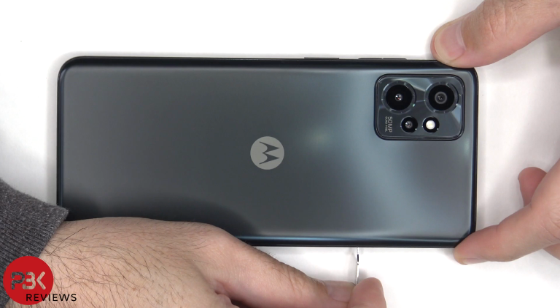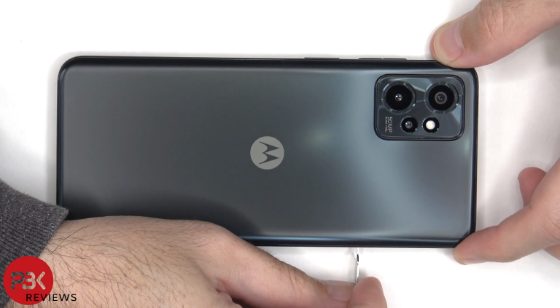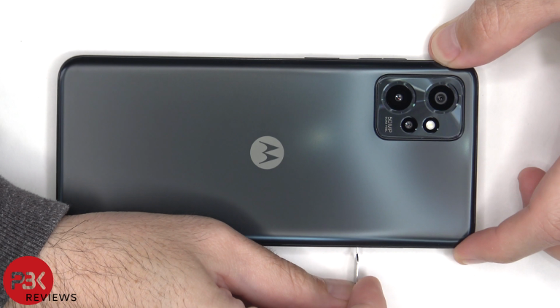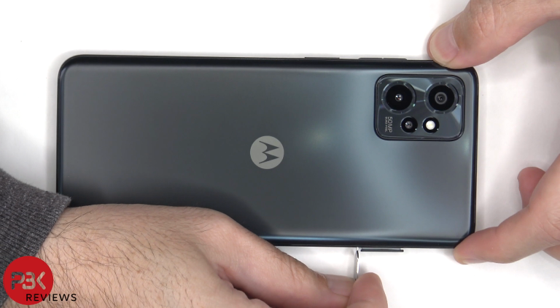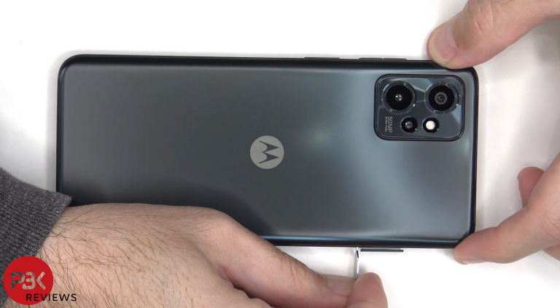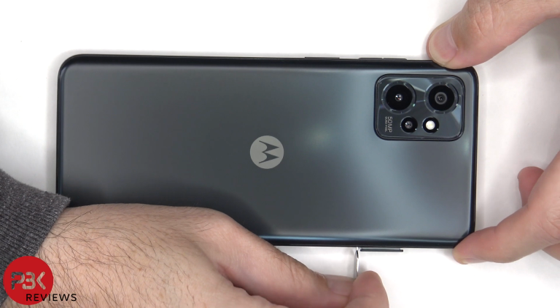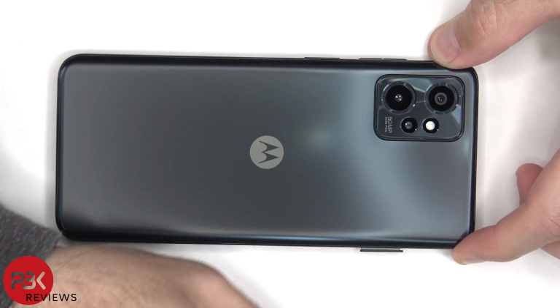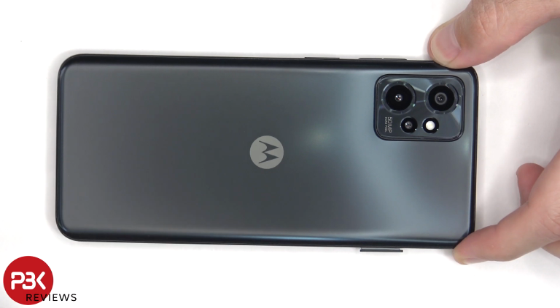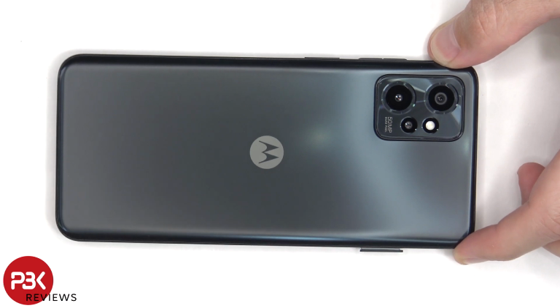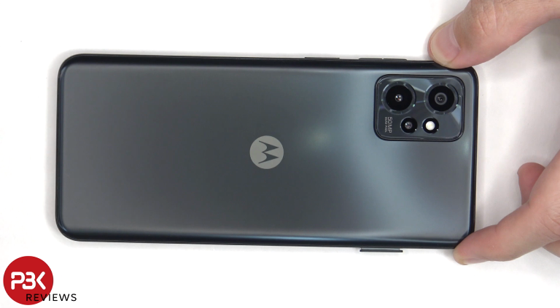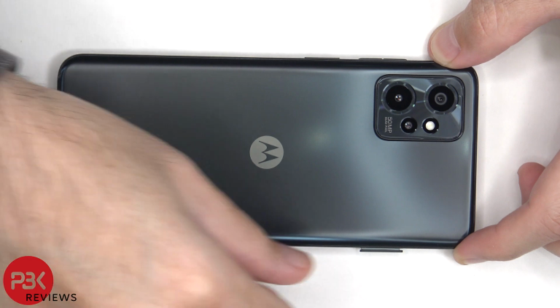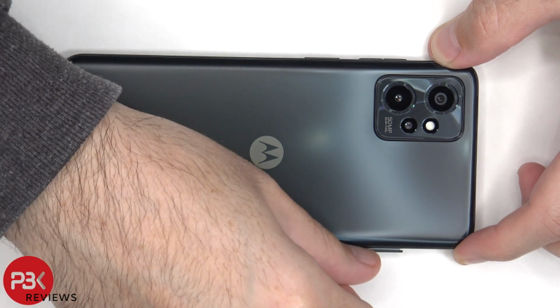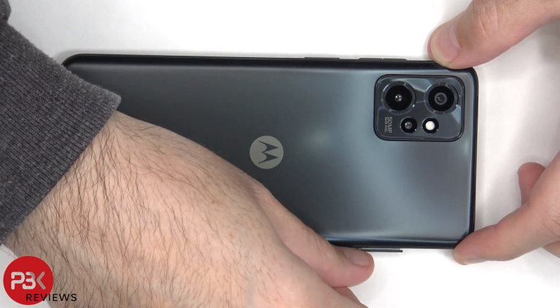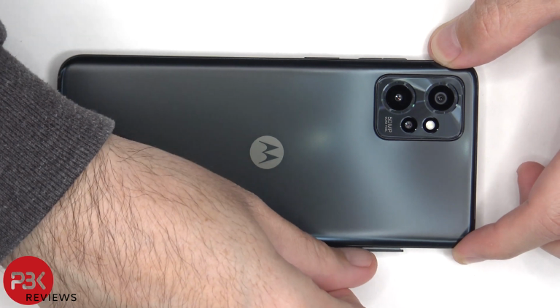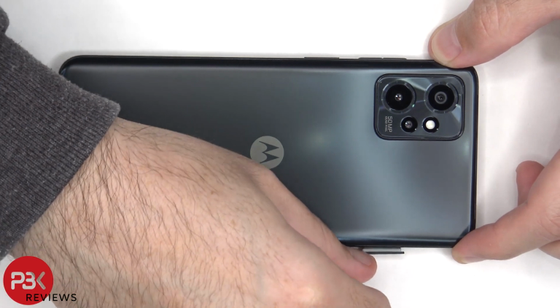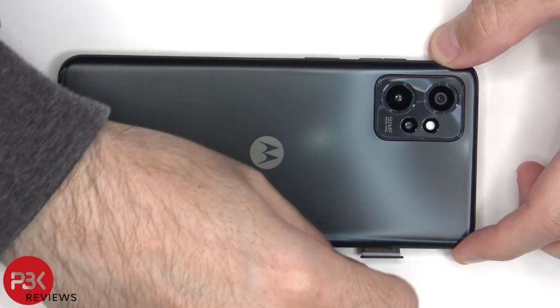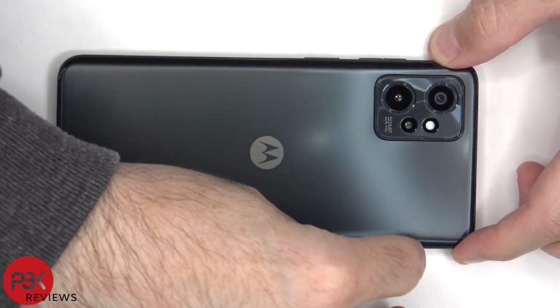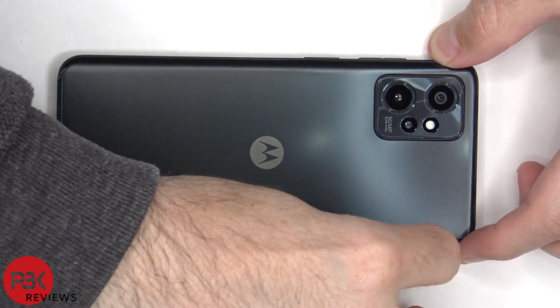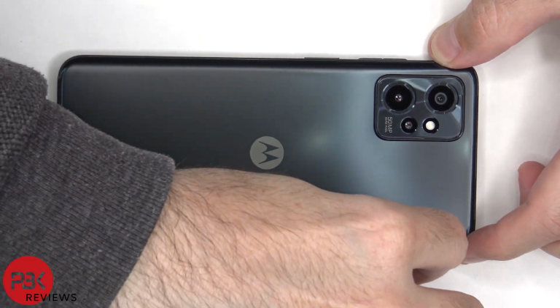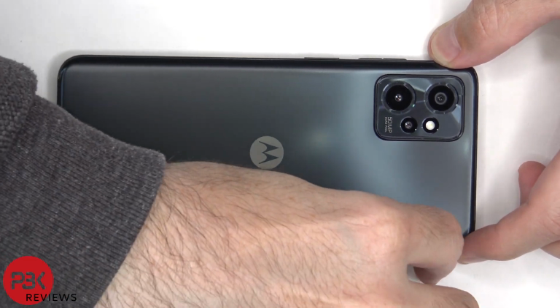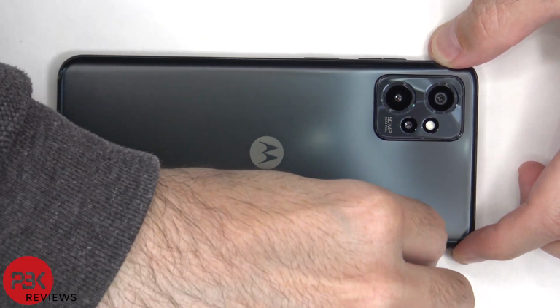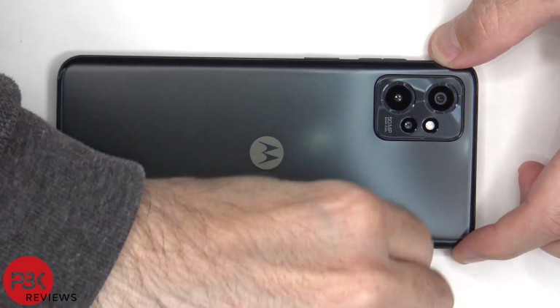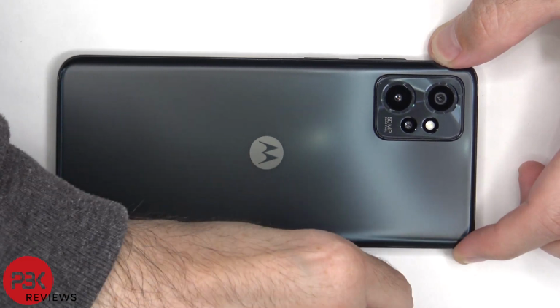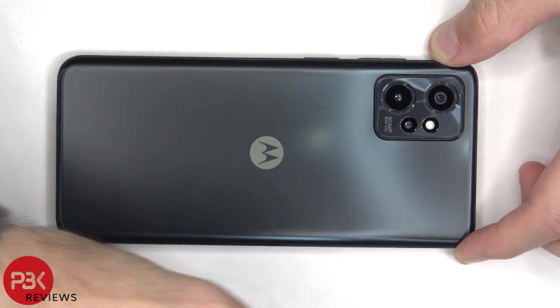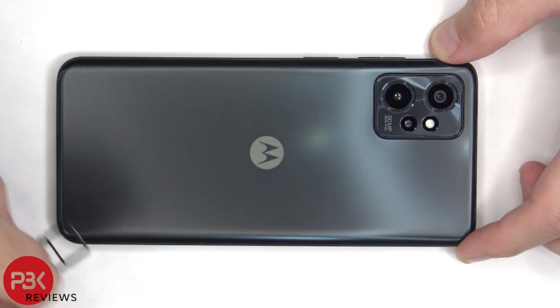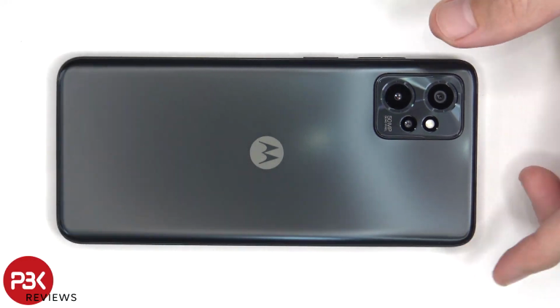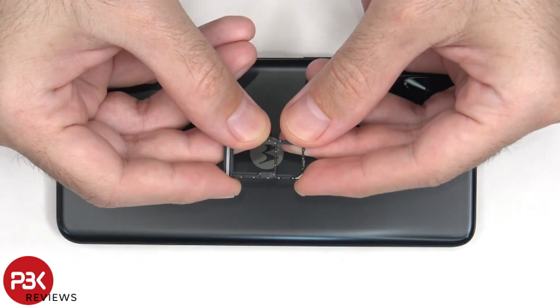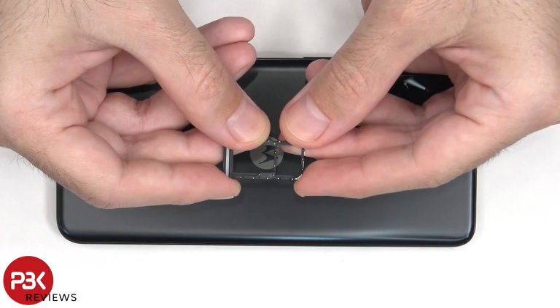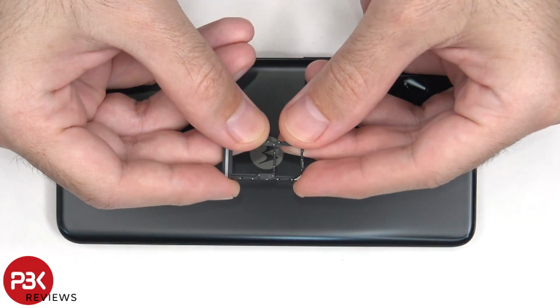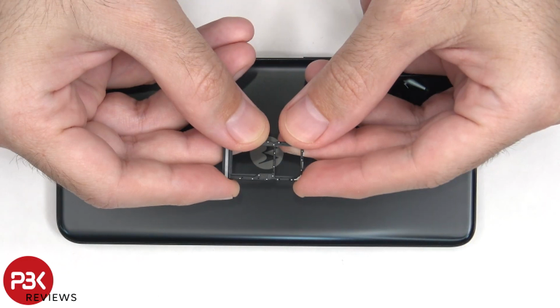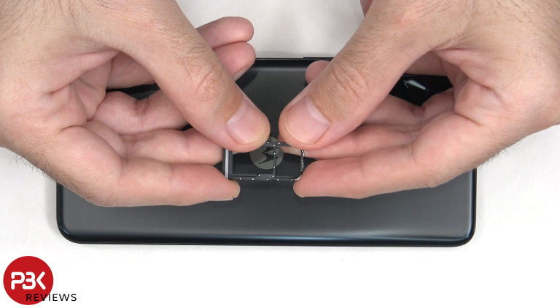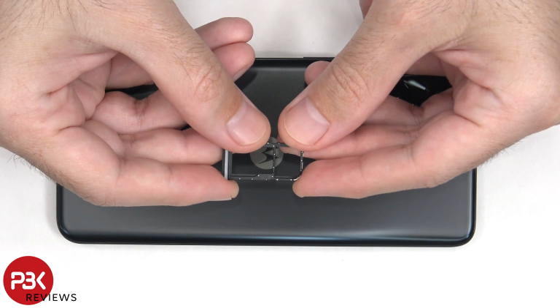To start off, the SIM tray needs to be removed. Here's a better look at that.